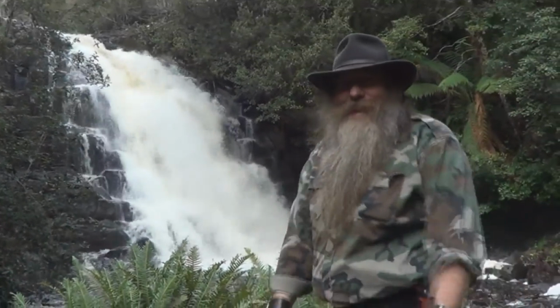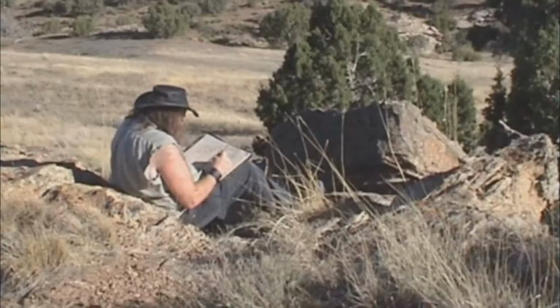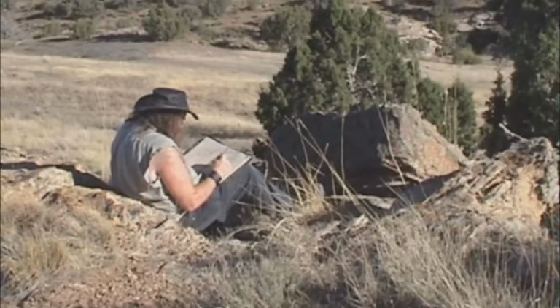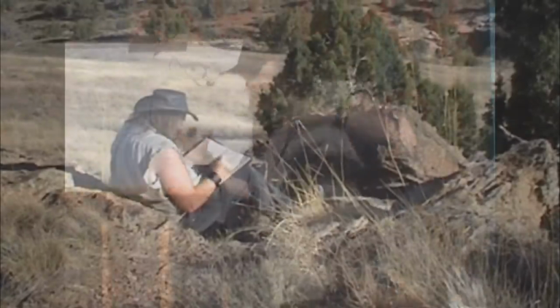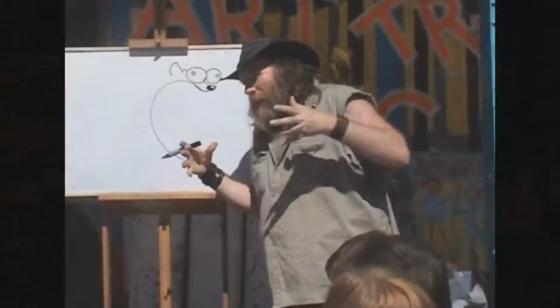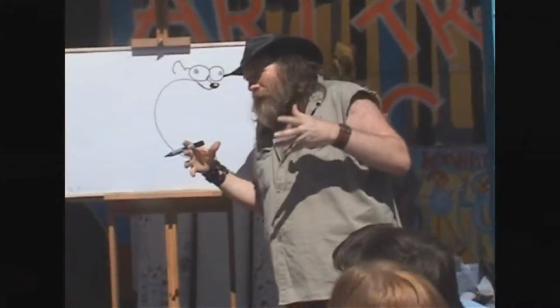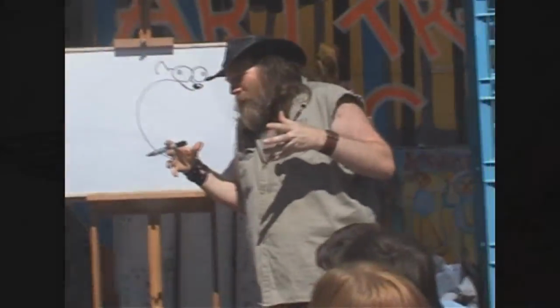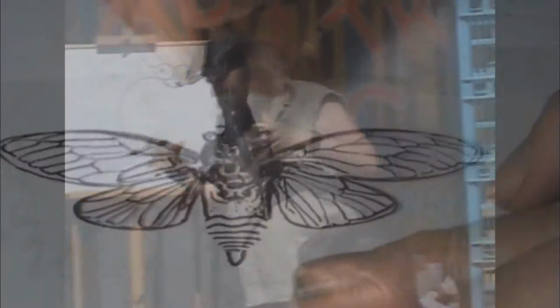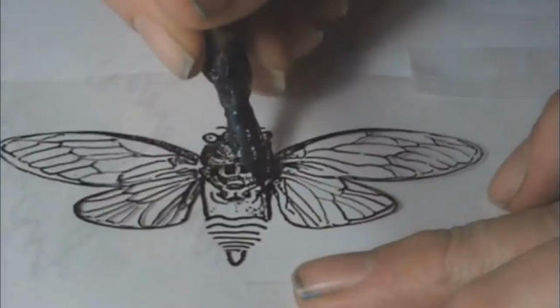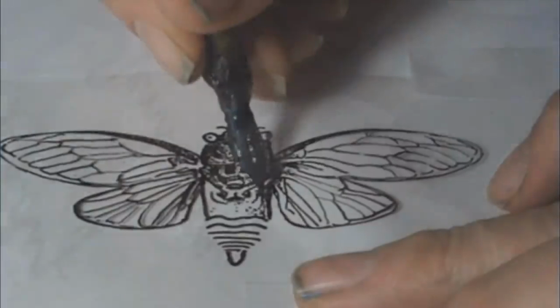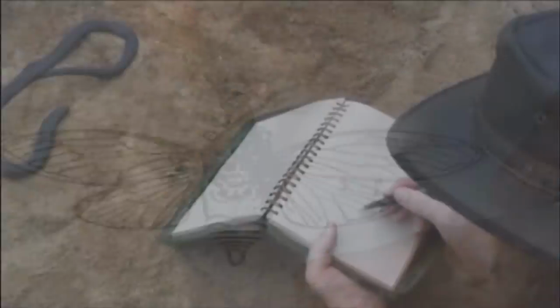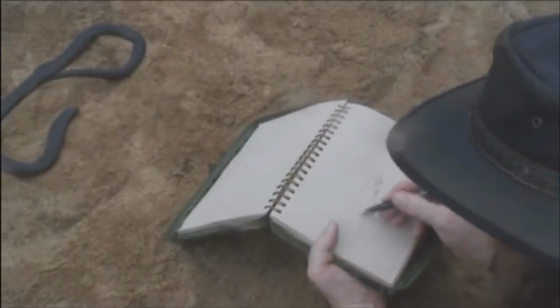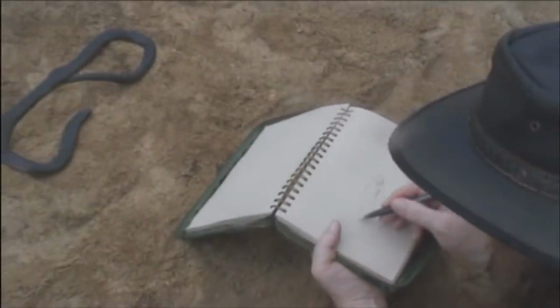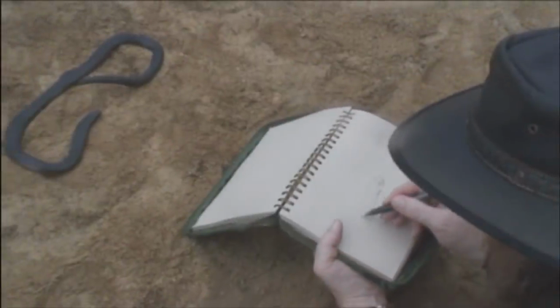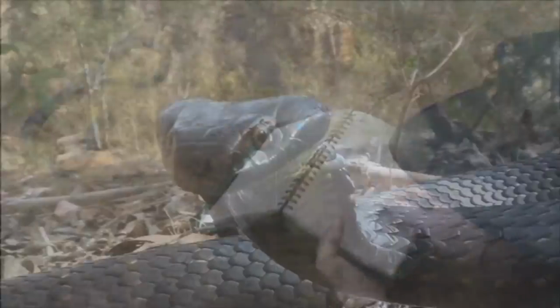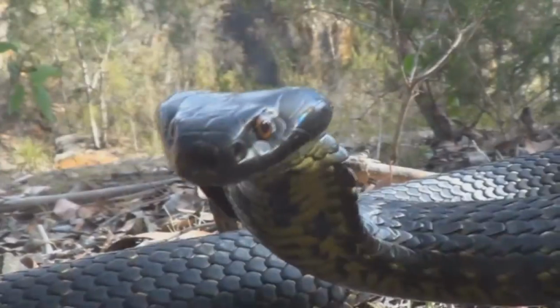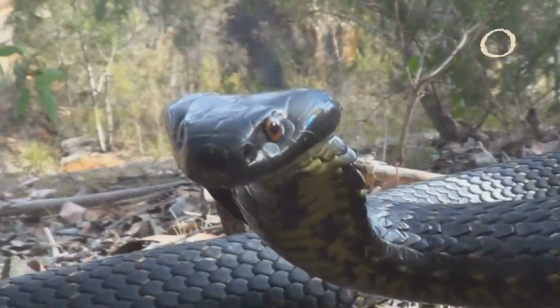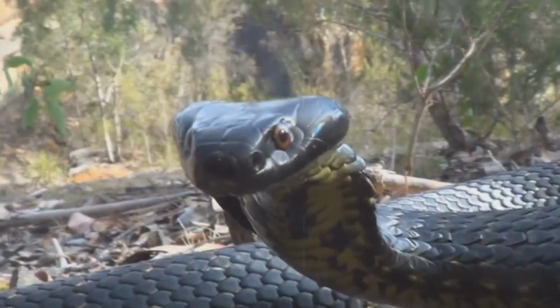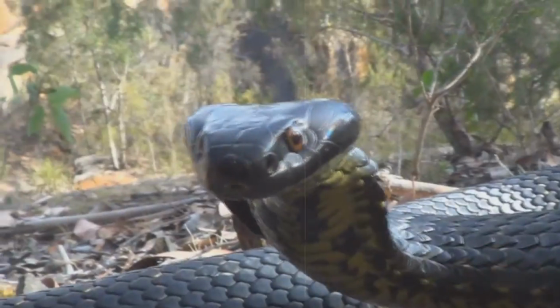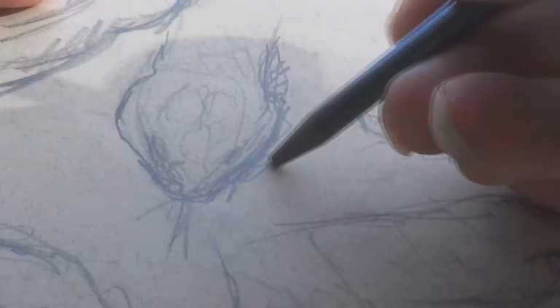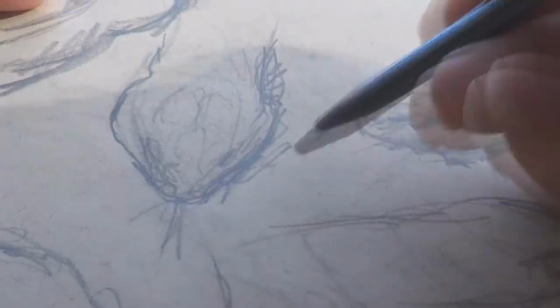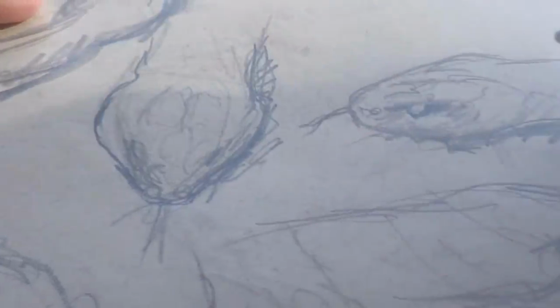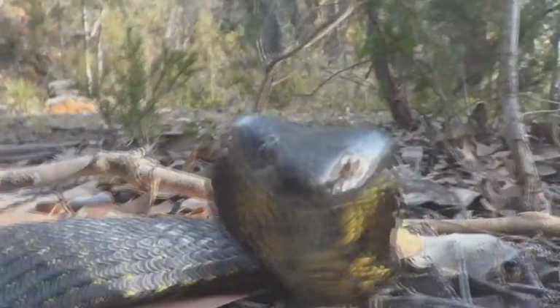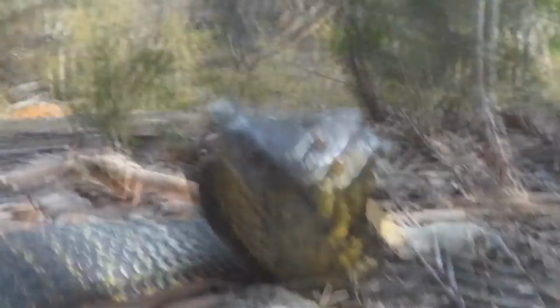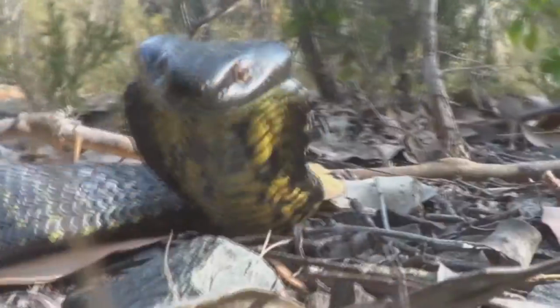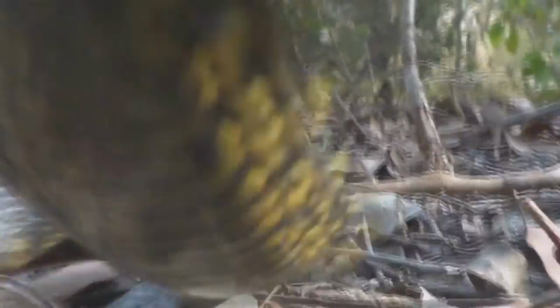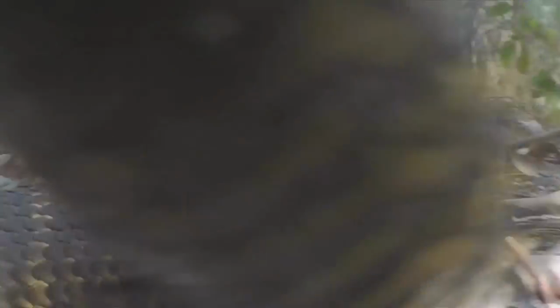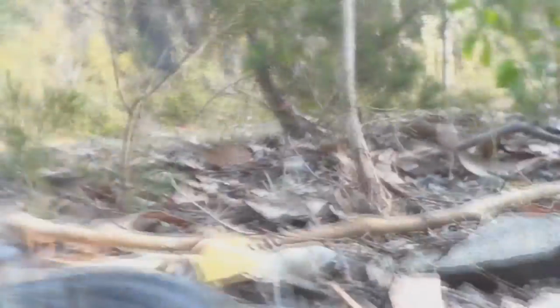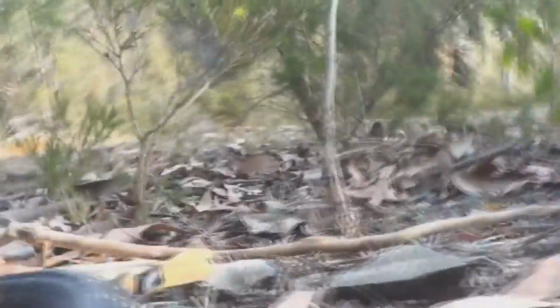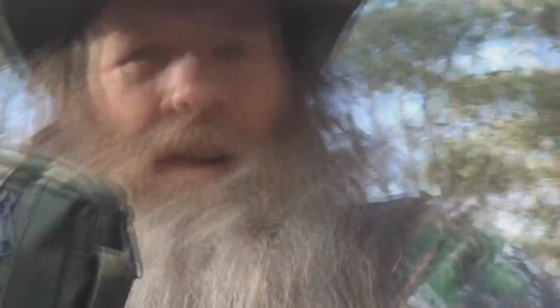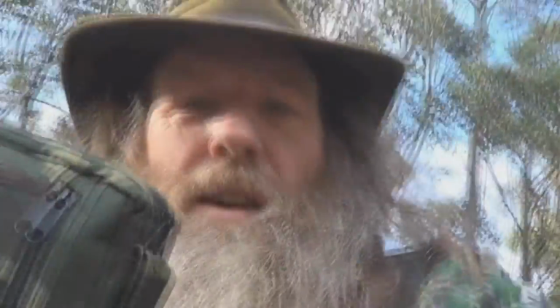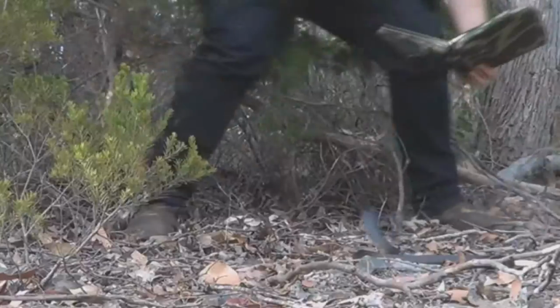I am the snake artist and my mission in life is to get people to appreciate art and wildlife.